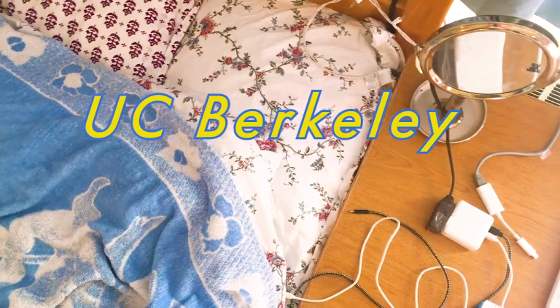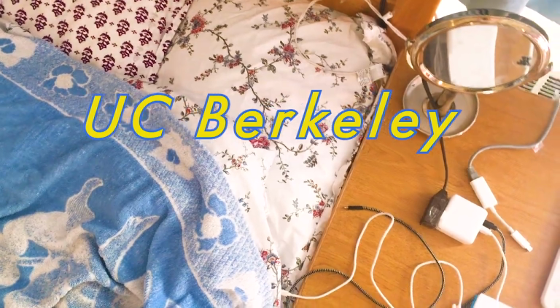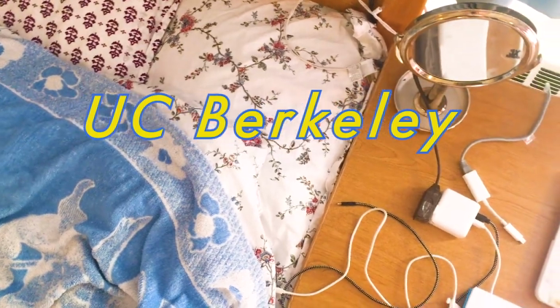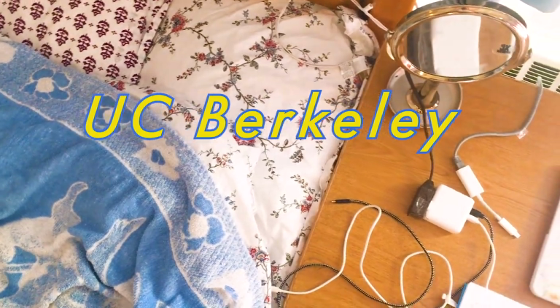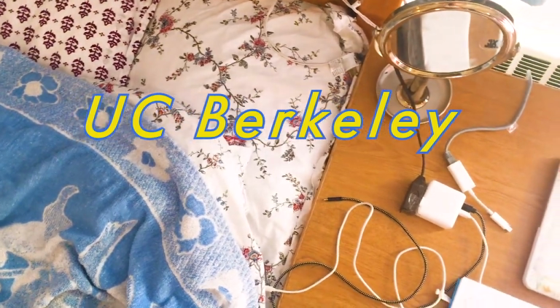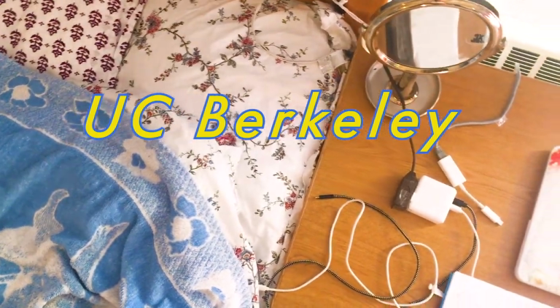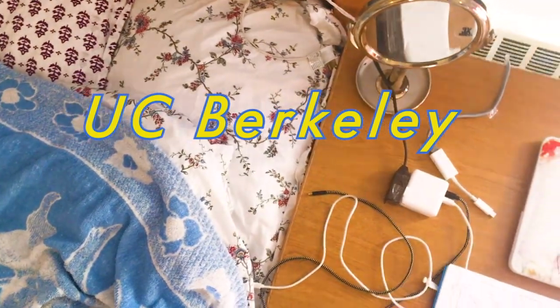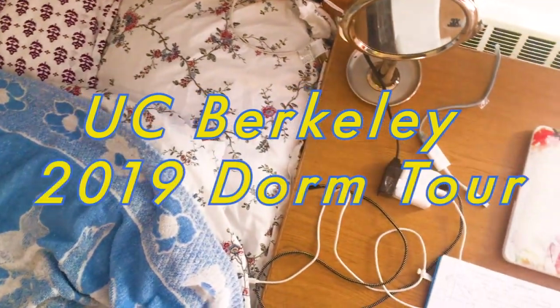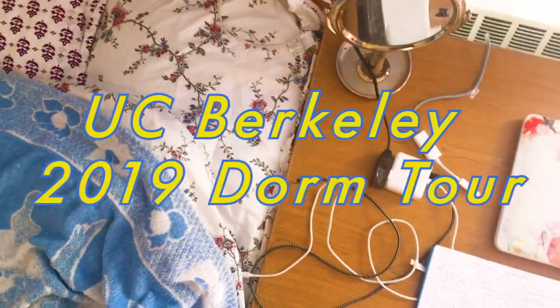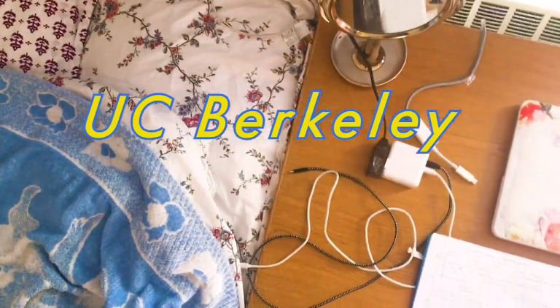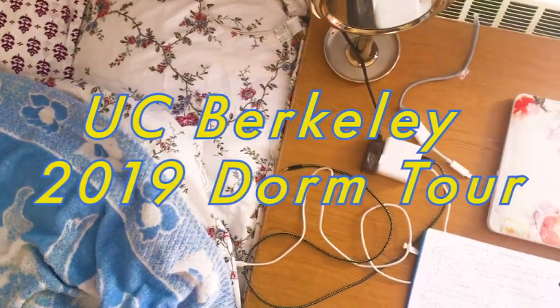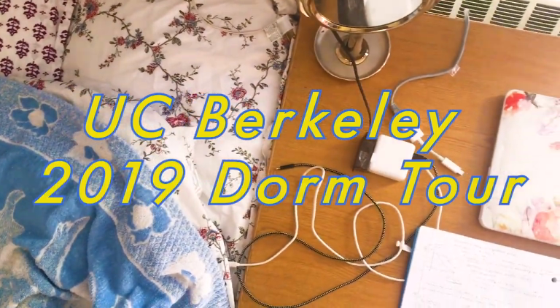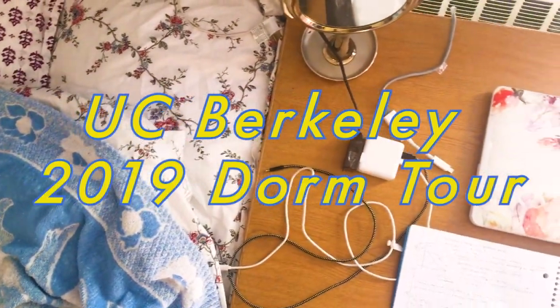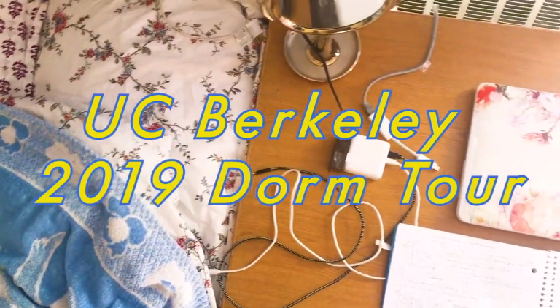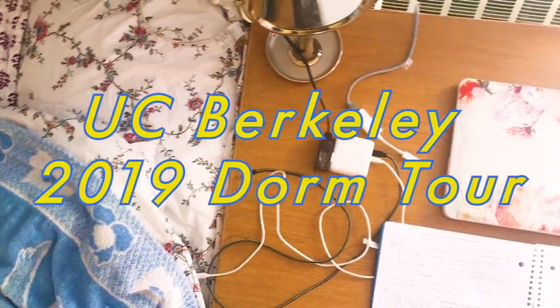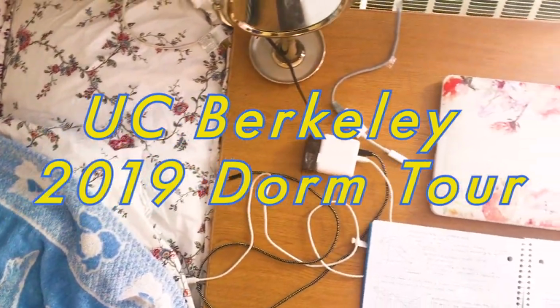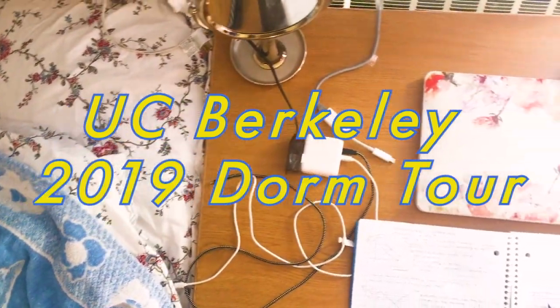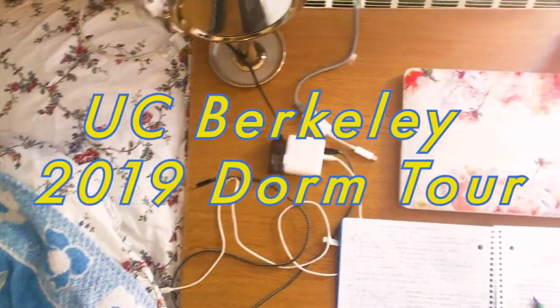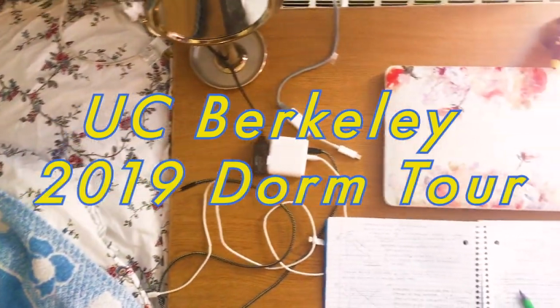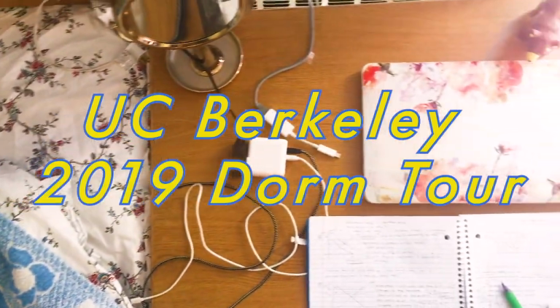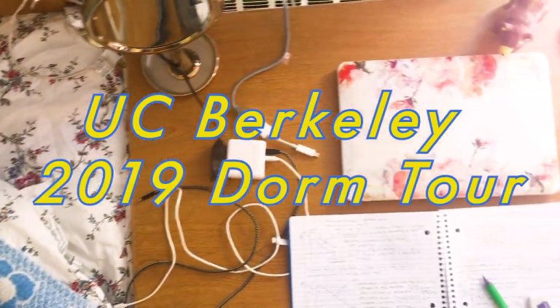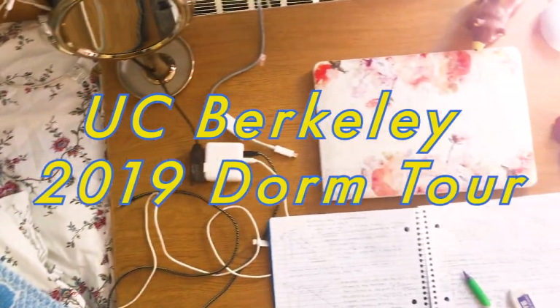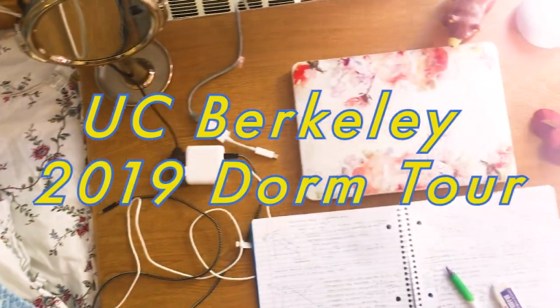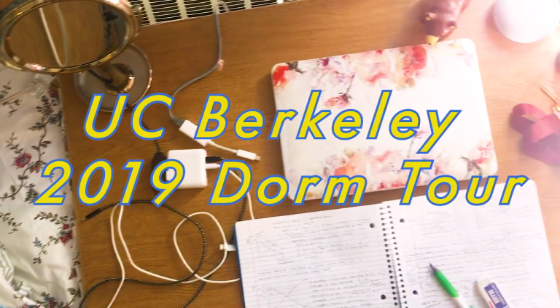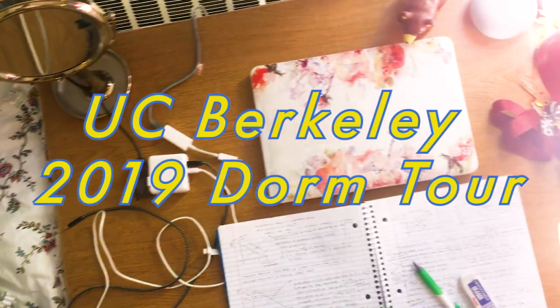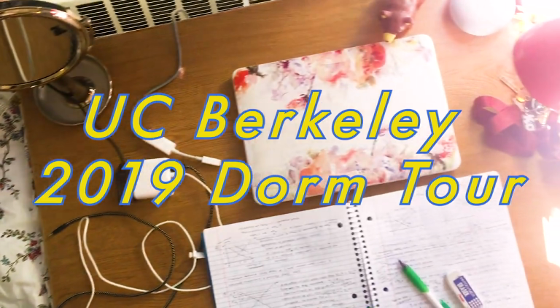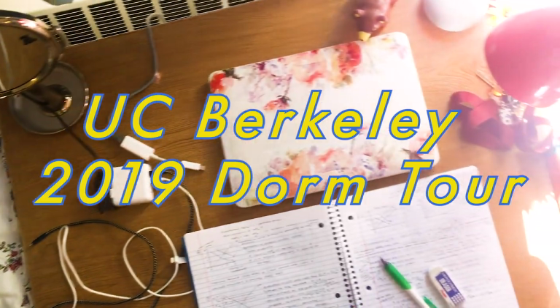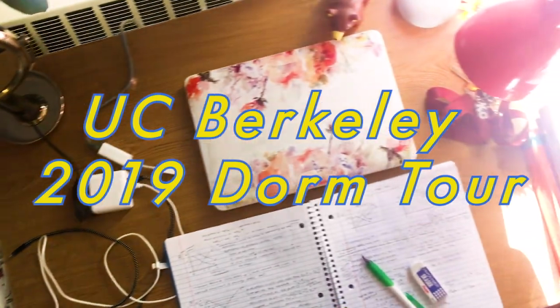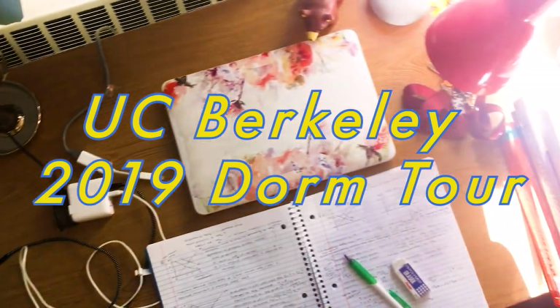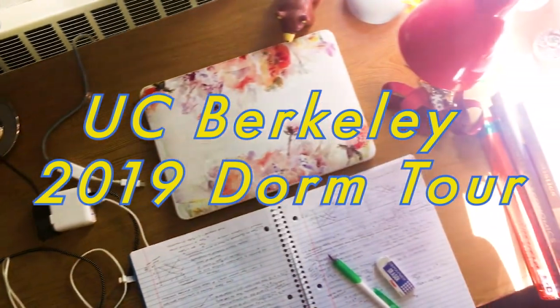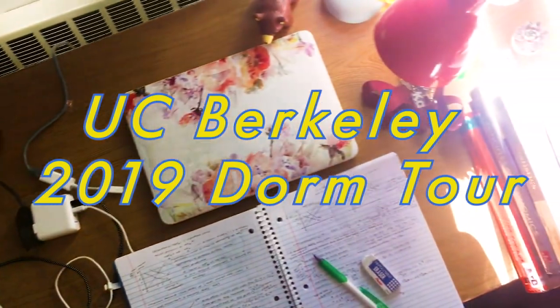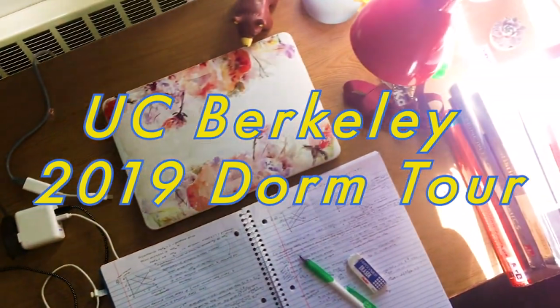Hey guys, this is Catherine and this time I'm filming a video for UC Berkeley 2019 dorm tour.